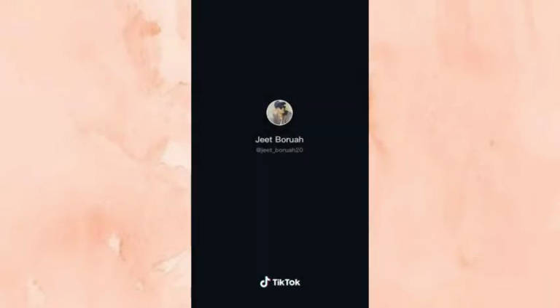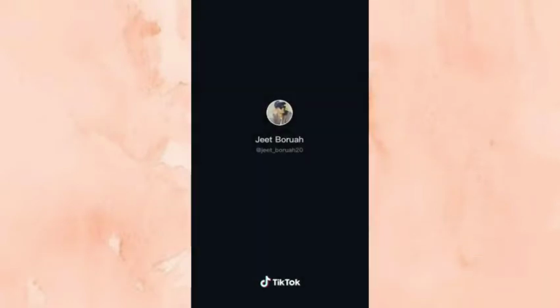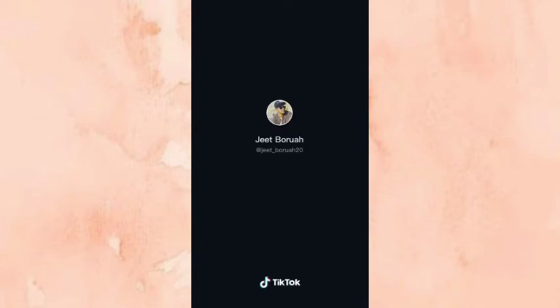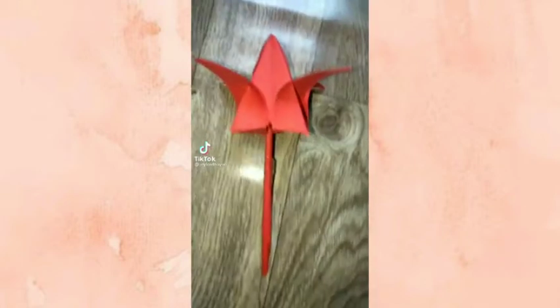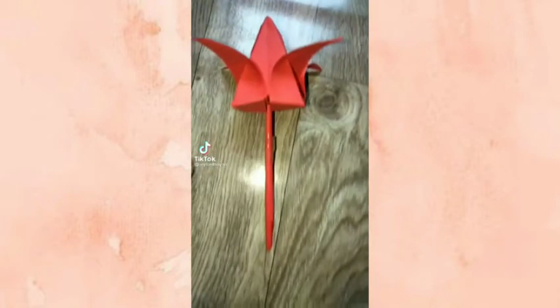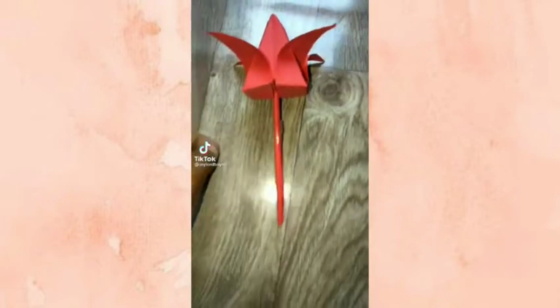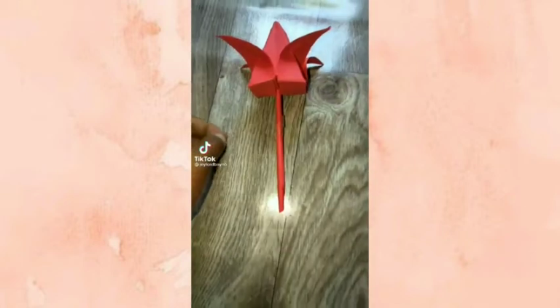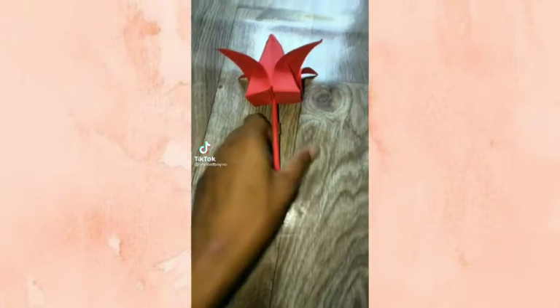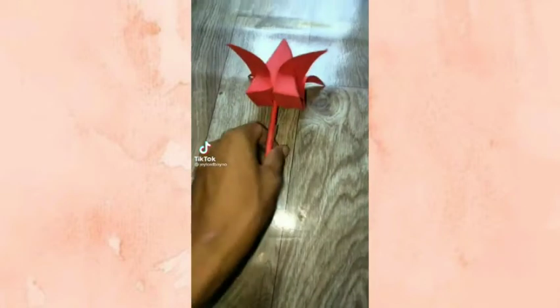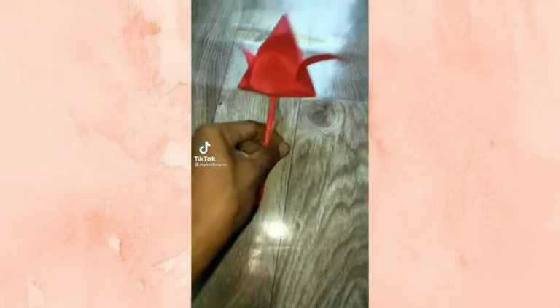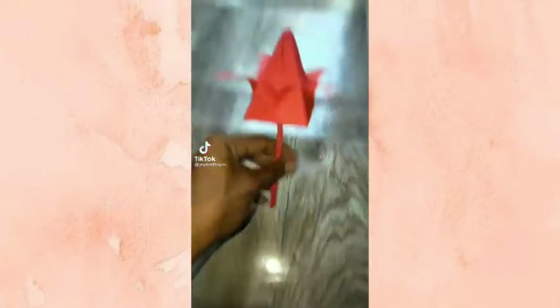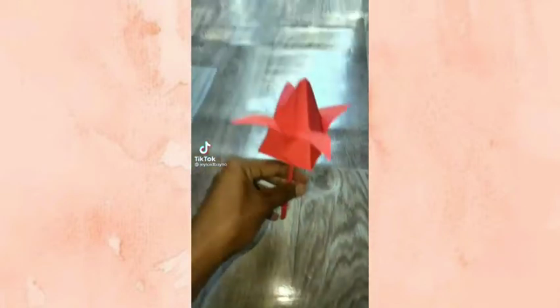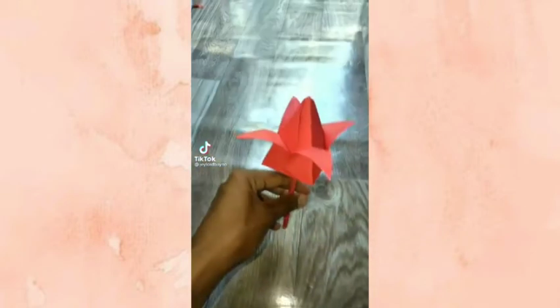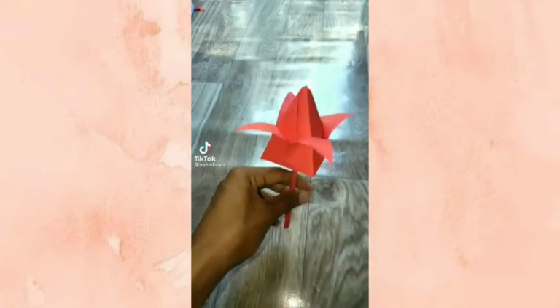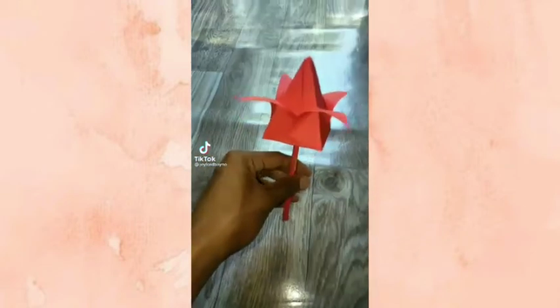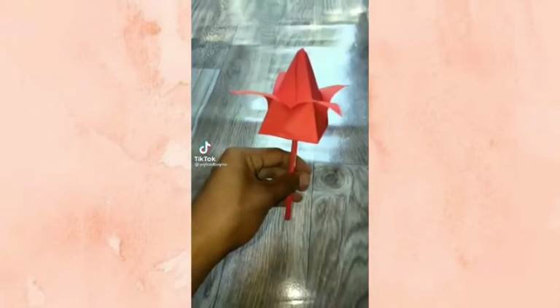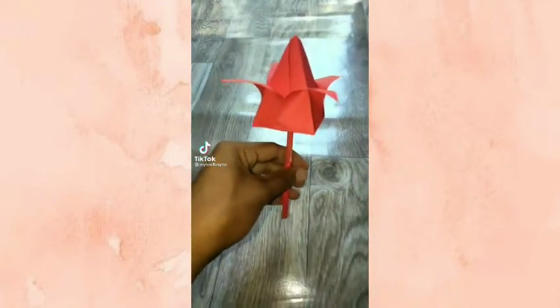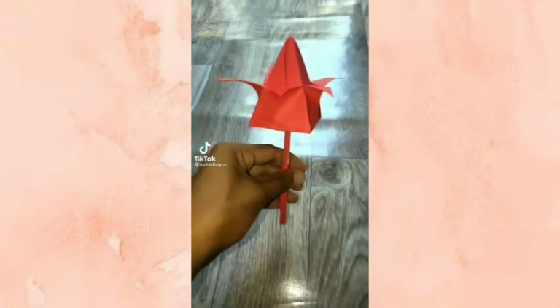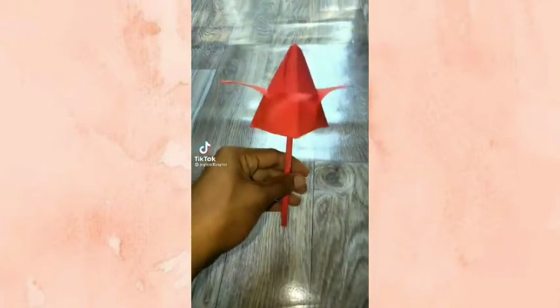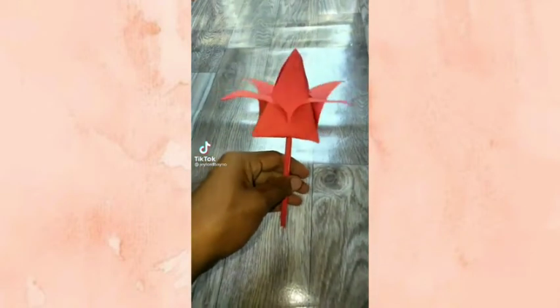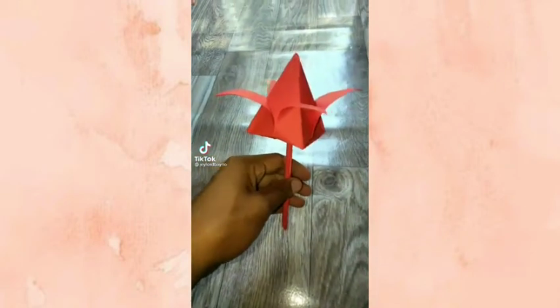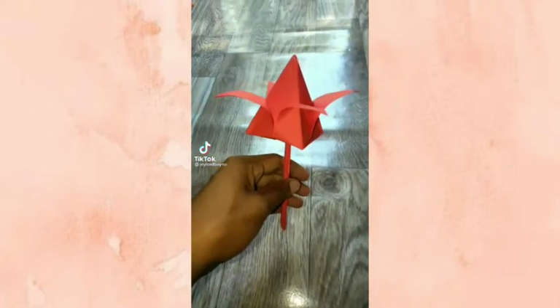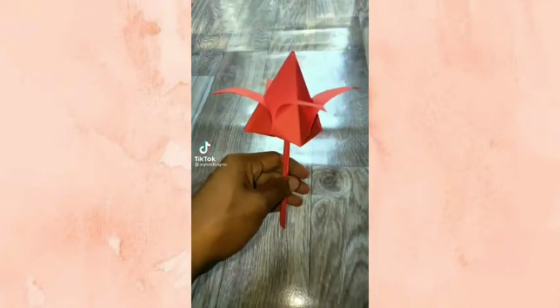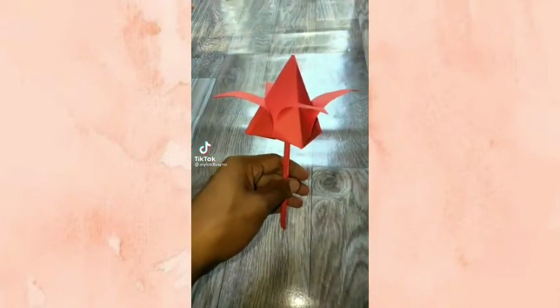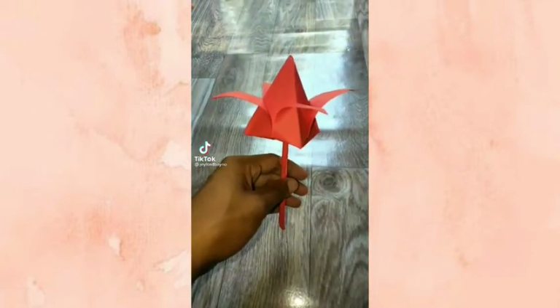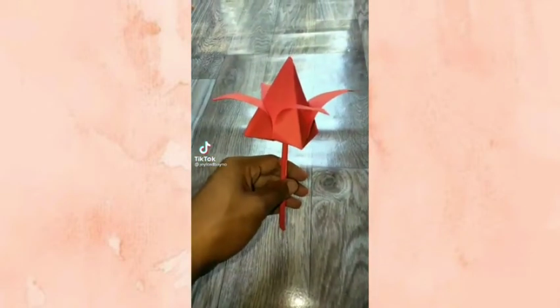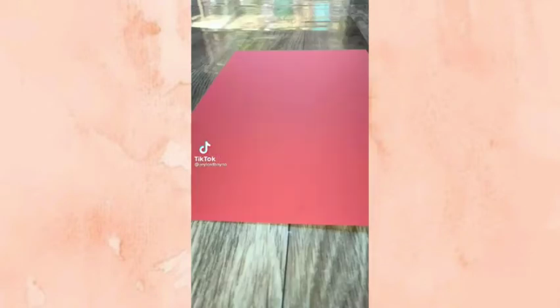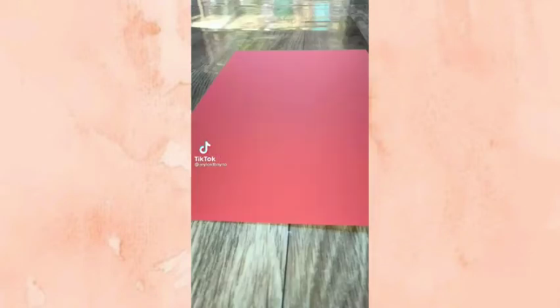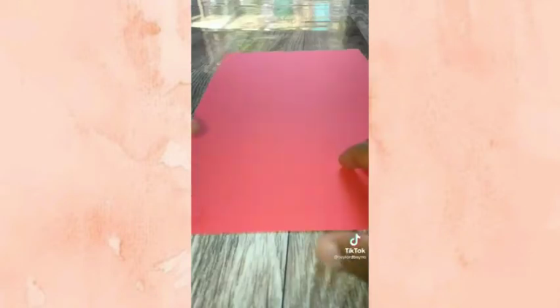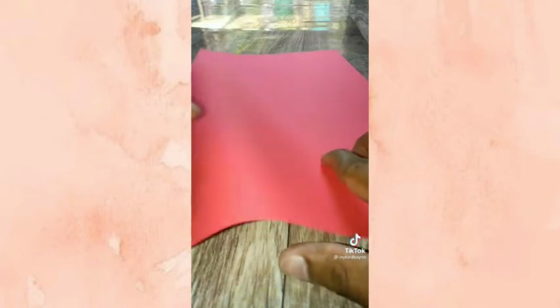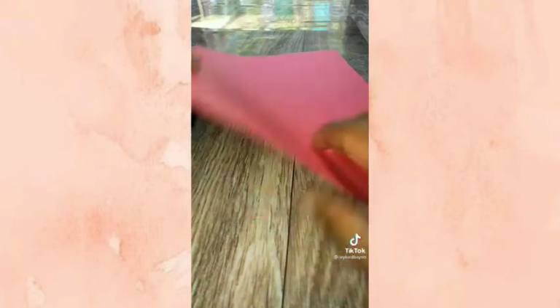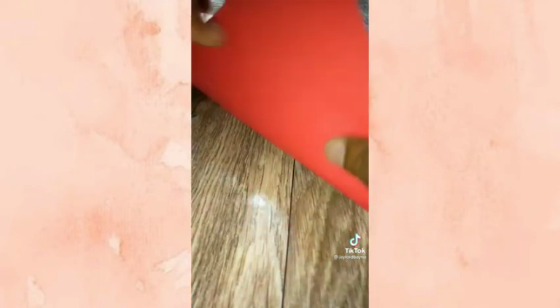Hi guys! Ngayon gagawa tayo ng paper flower. Ito na ang ating colored paper.